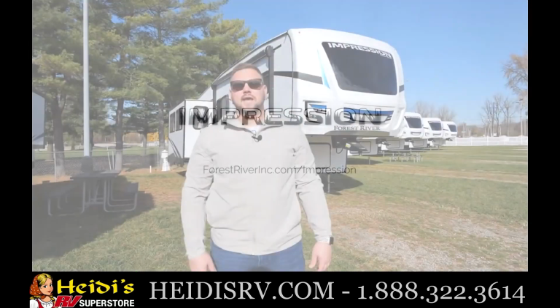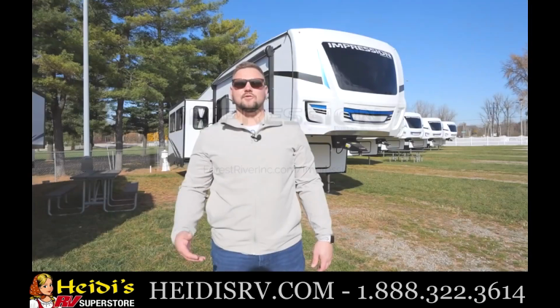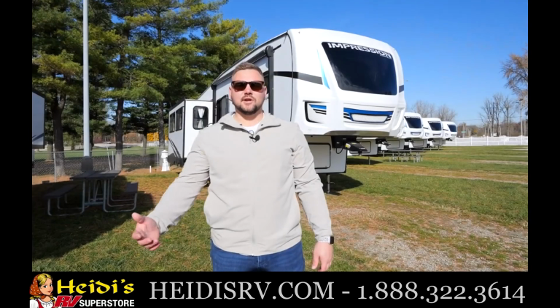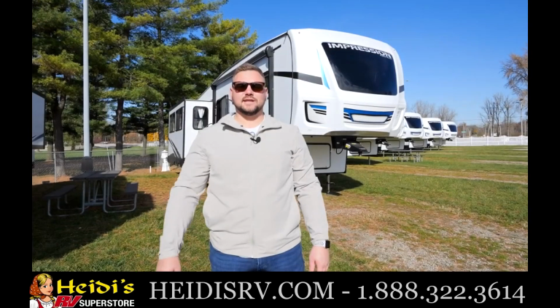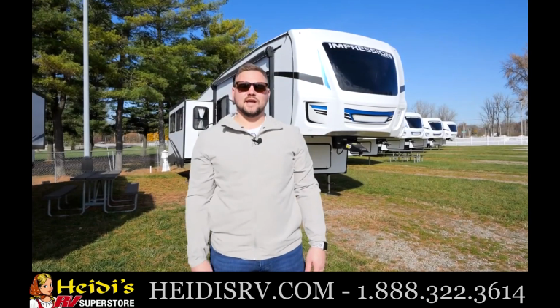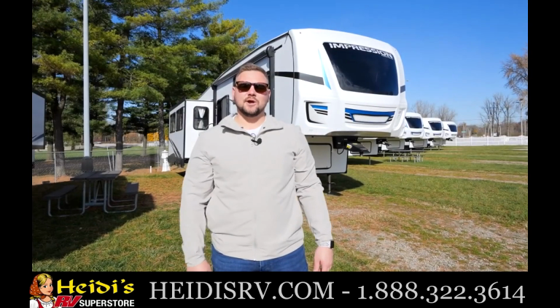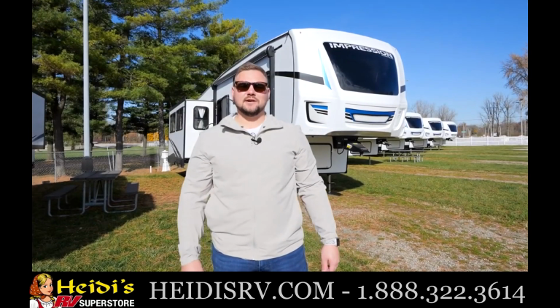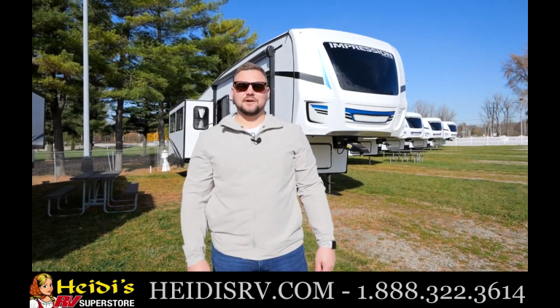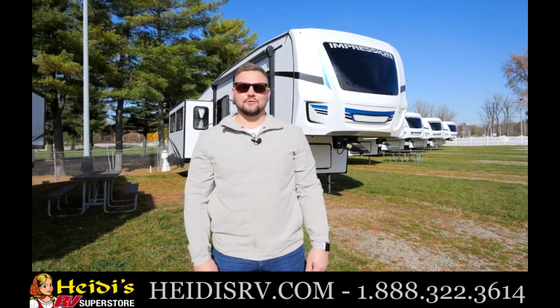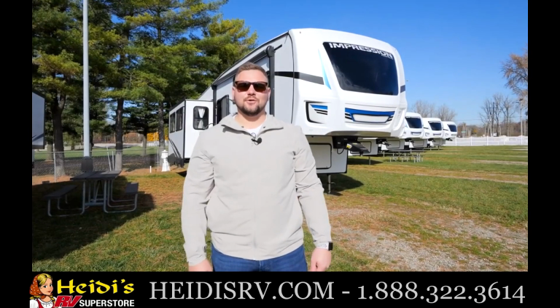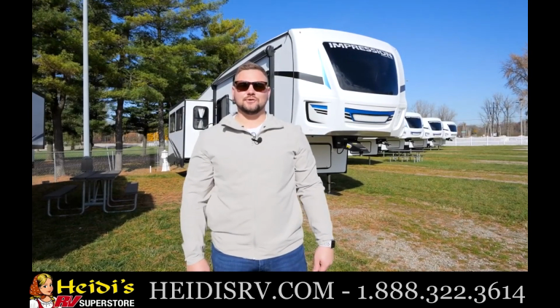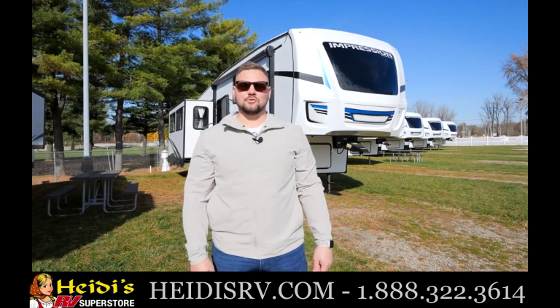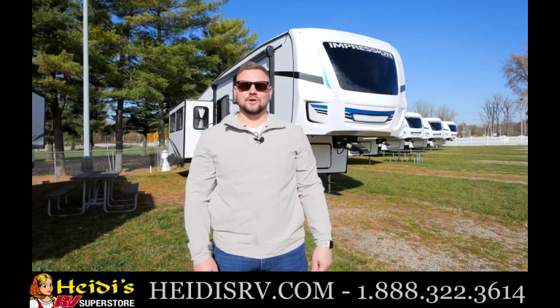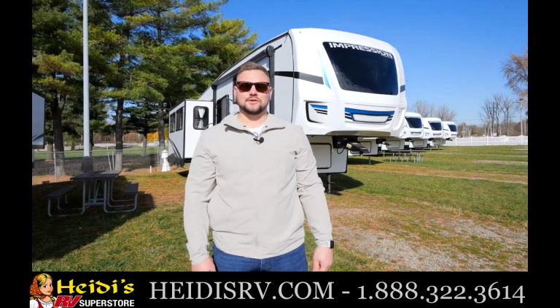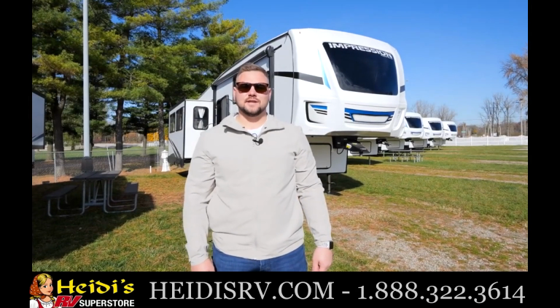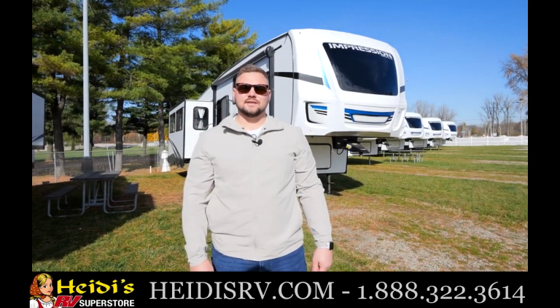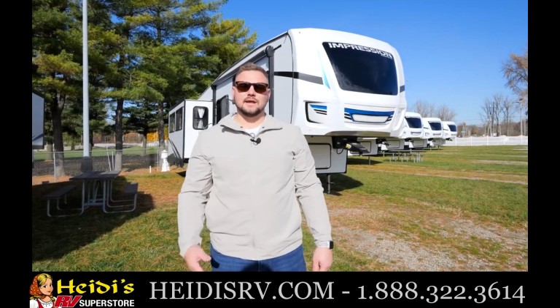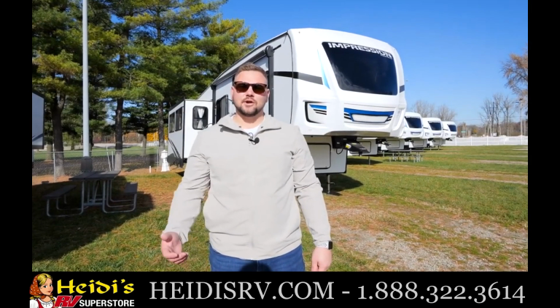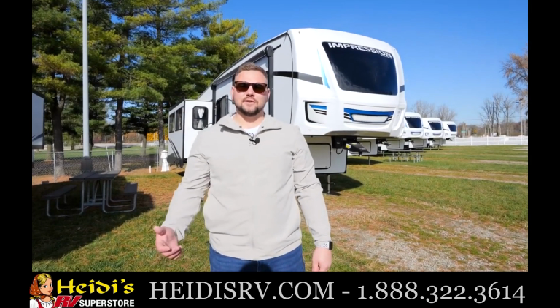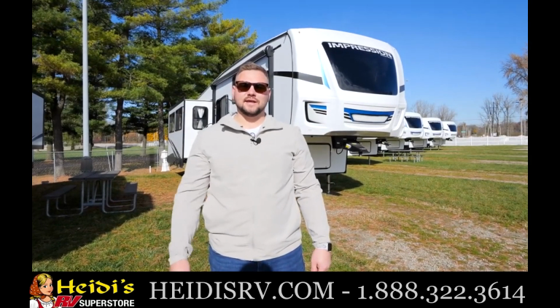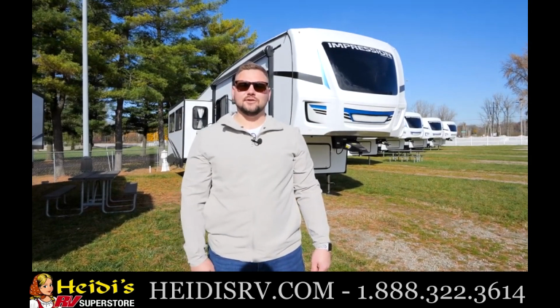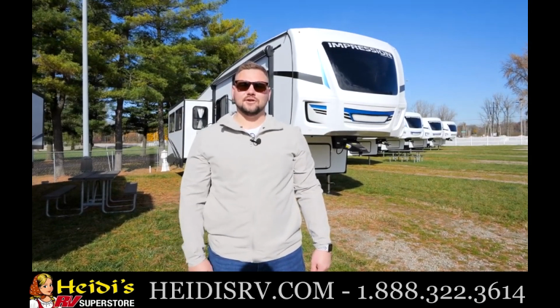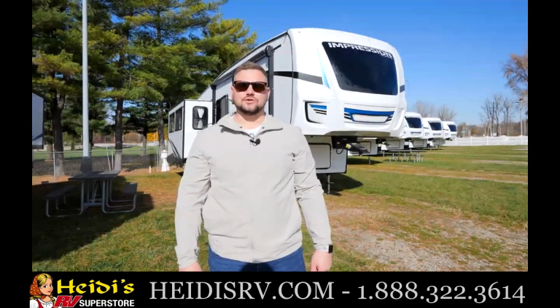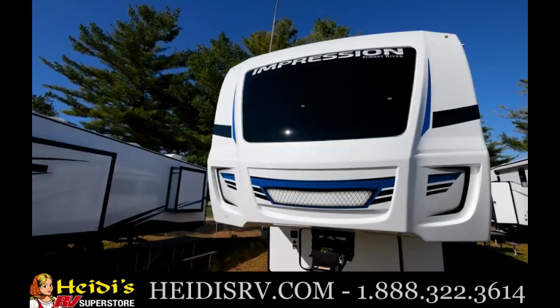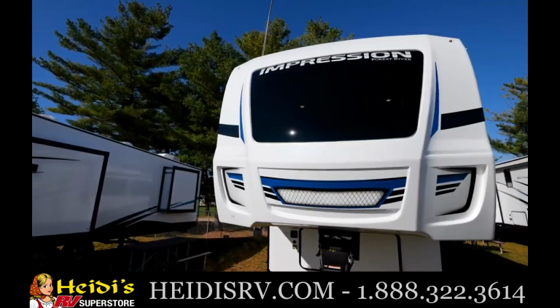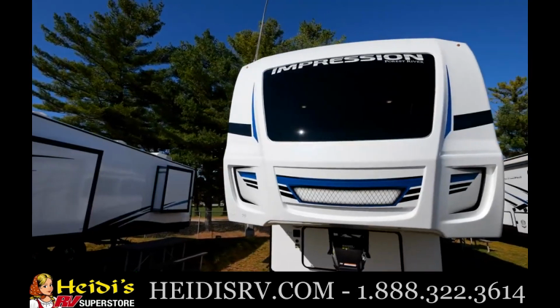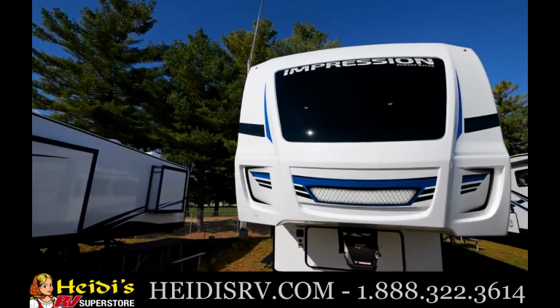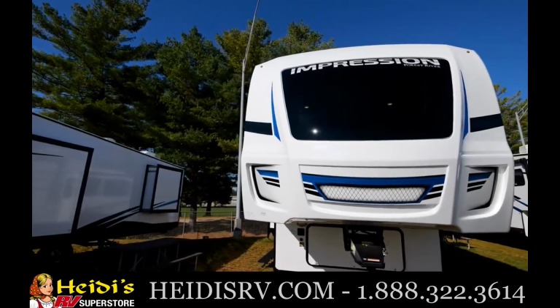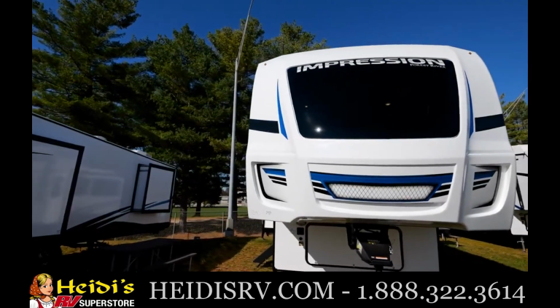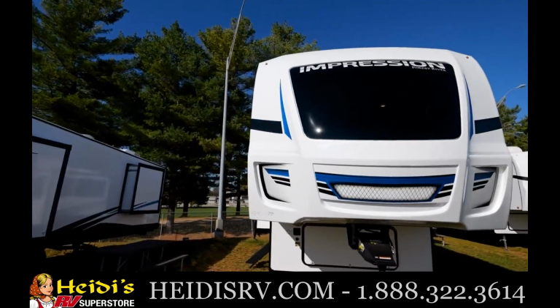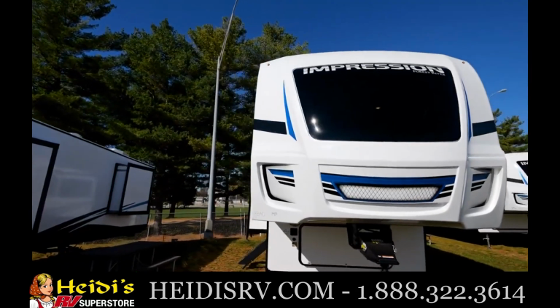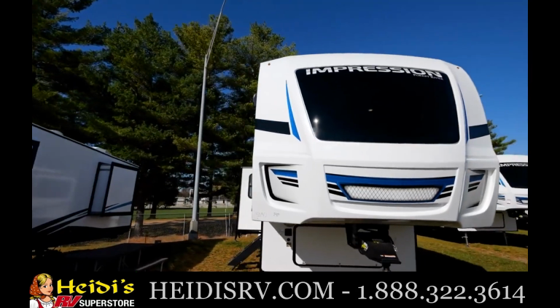Hey everybody, Cam Ridenour here with Forest River Impression. Today we're going to be taking a look at our 270RK. Let's go take a look.